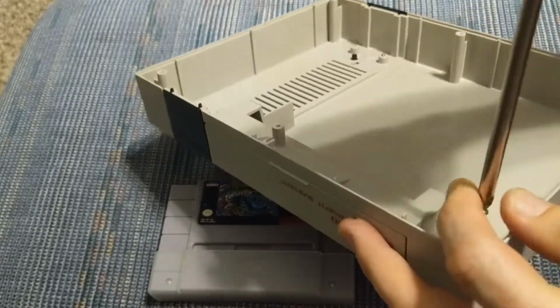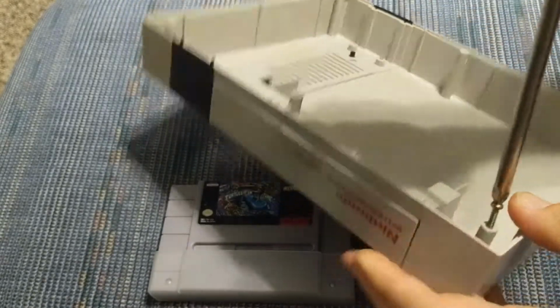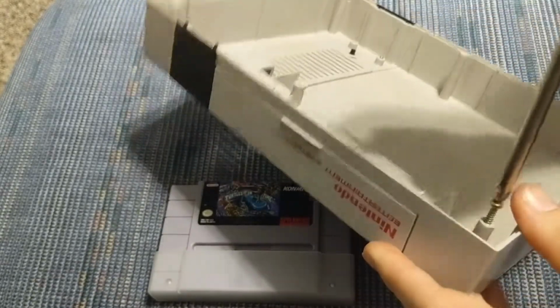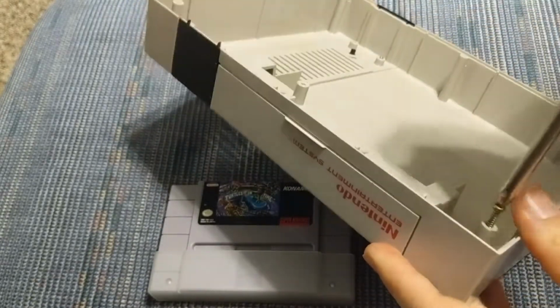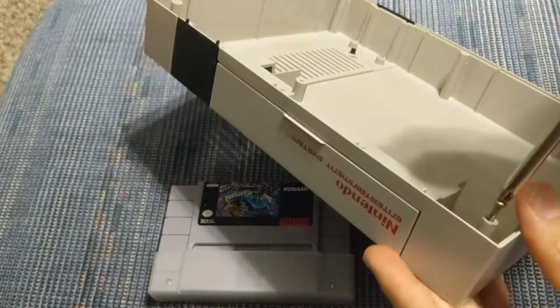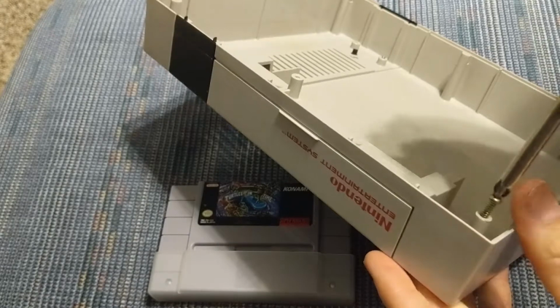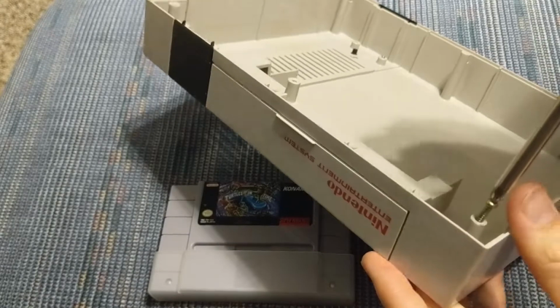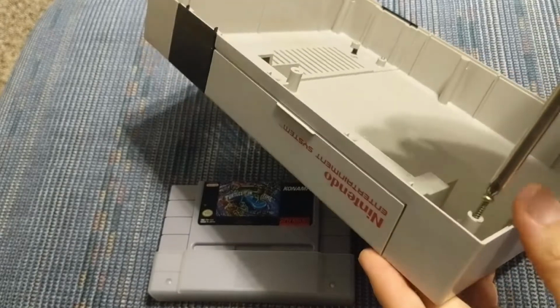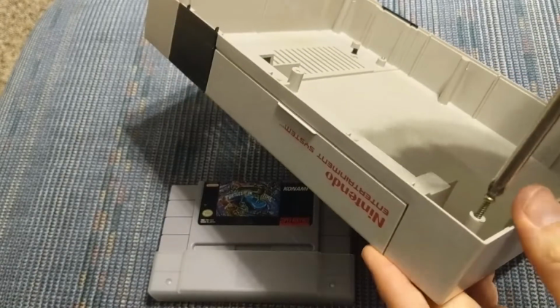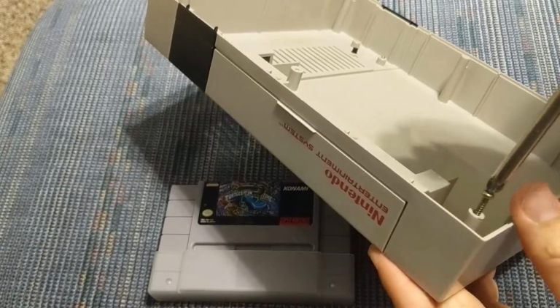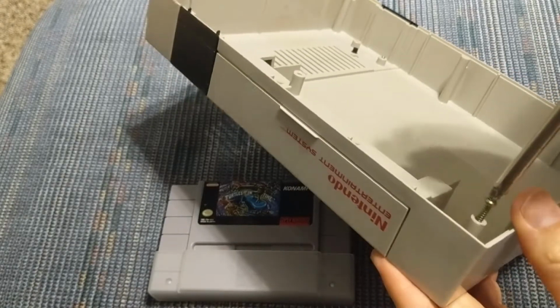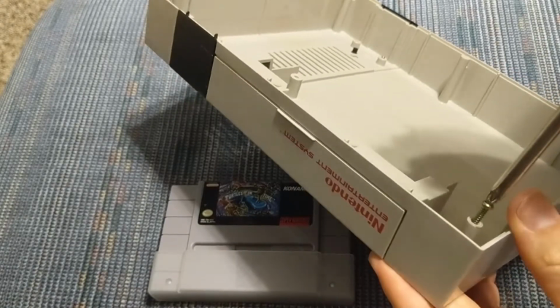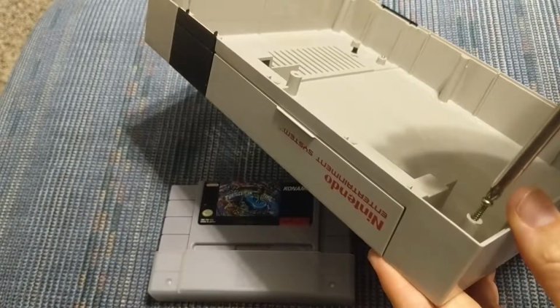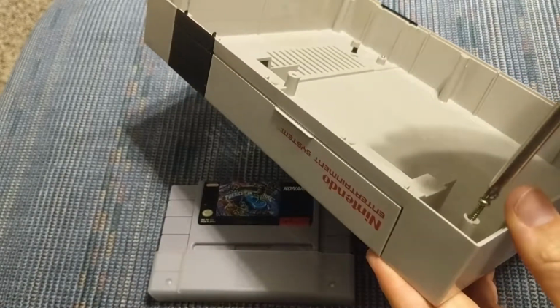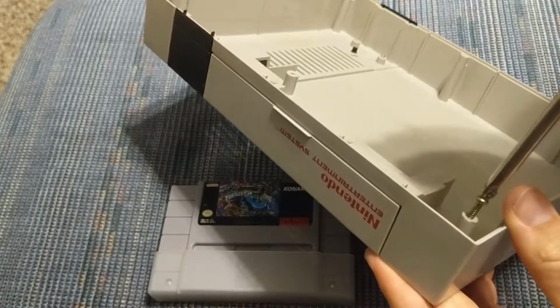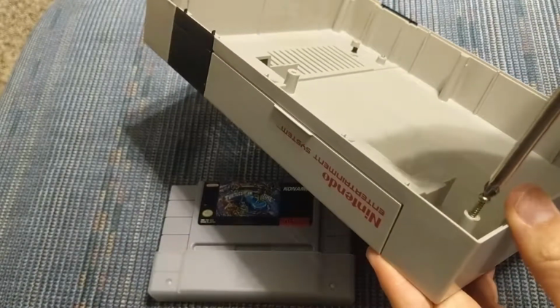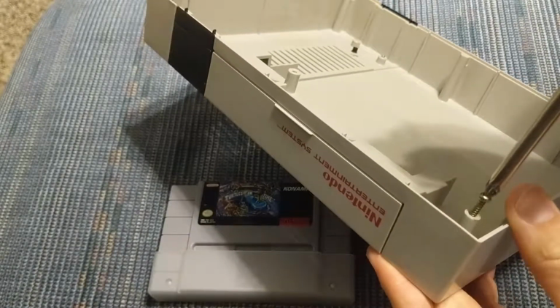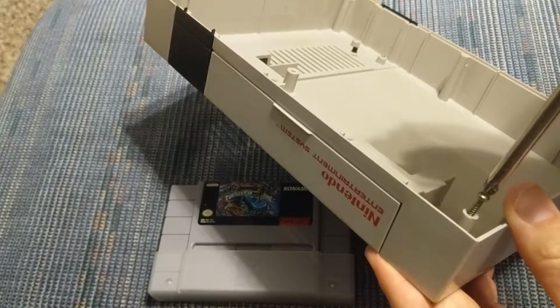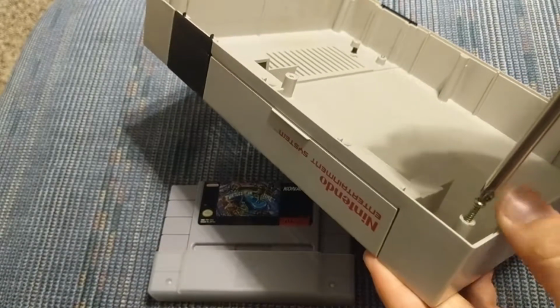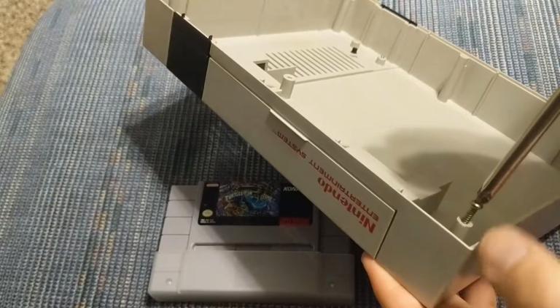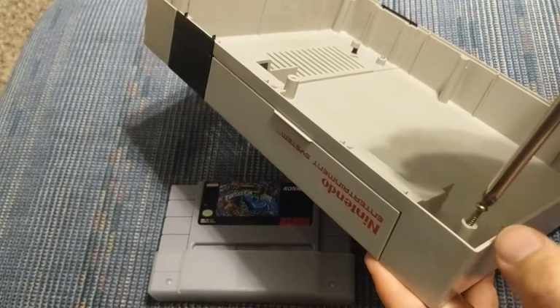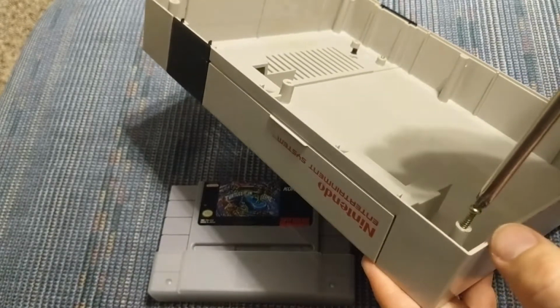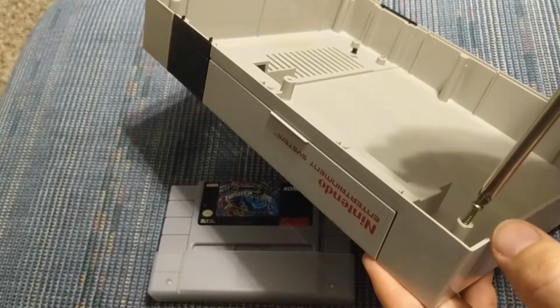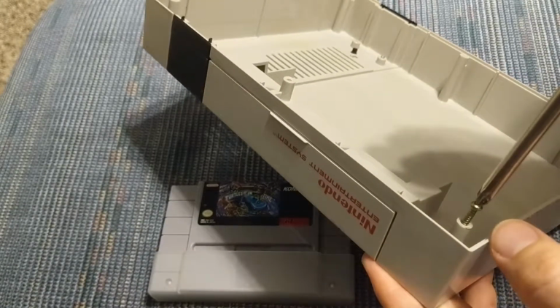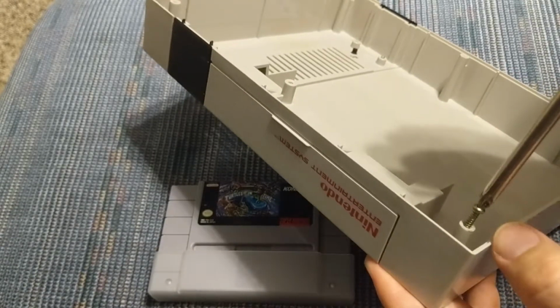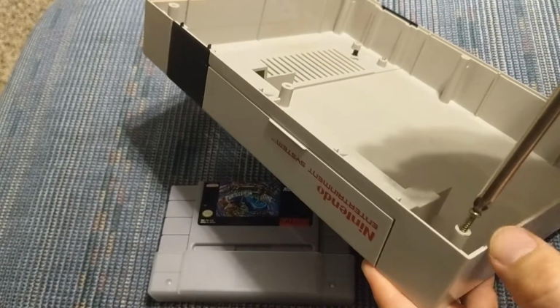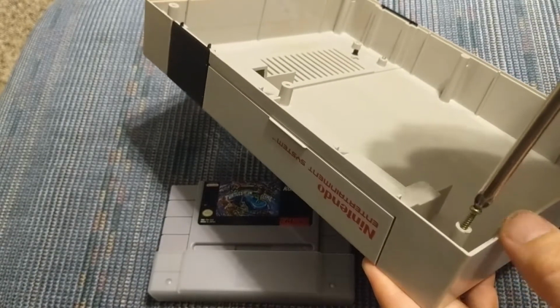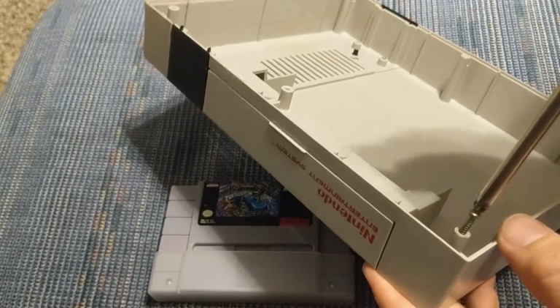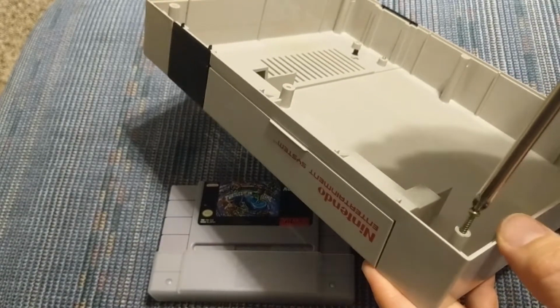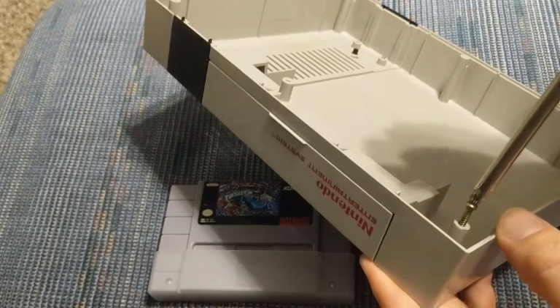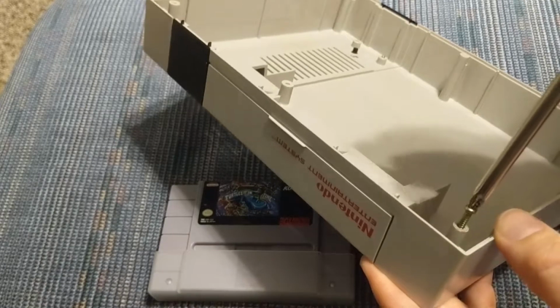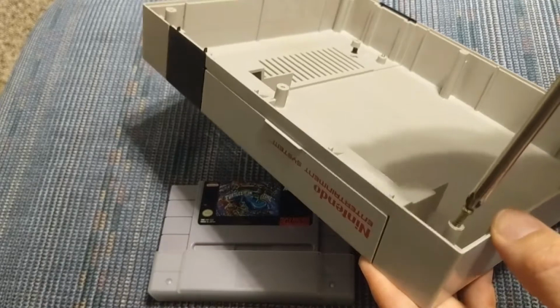If you just stick them in and start screwing, after 3 or 4 times there's going to be no plastic left and it's not going to hold anymore.